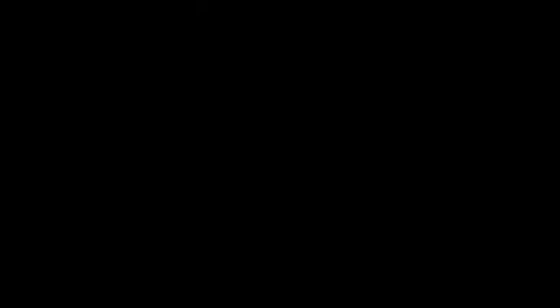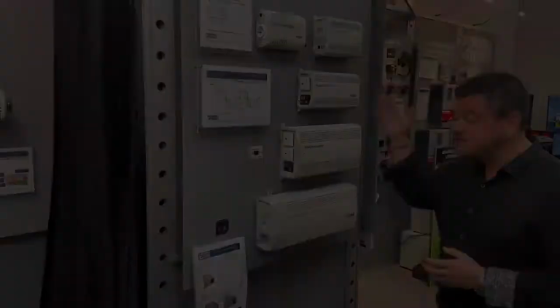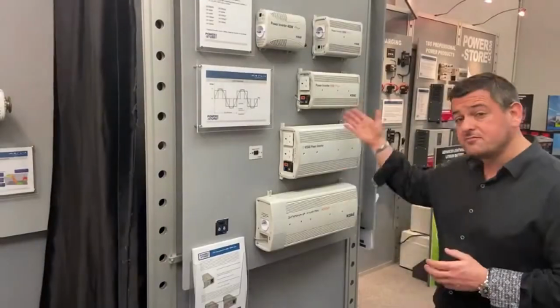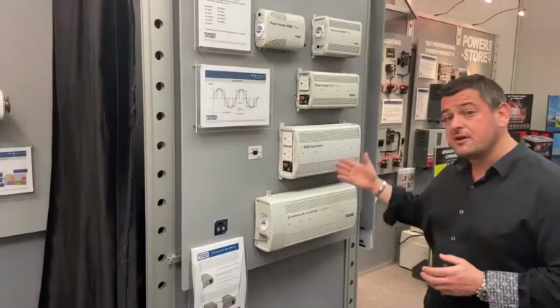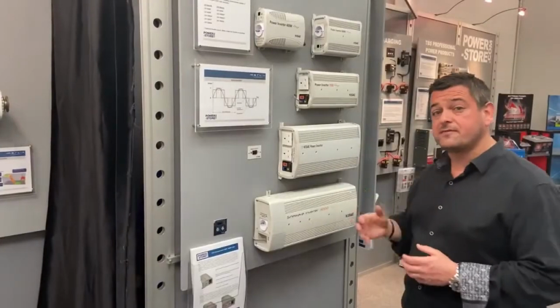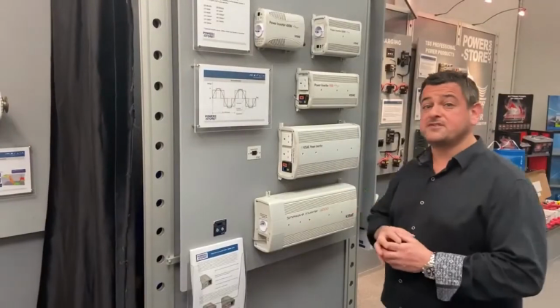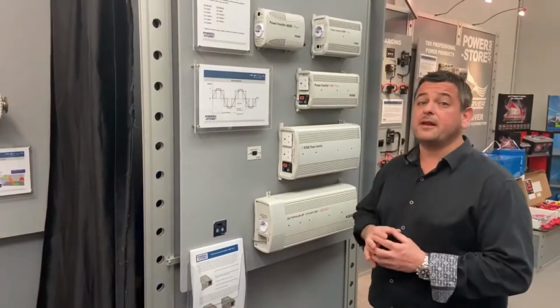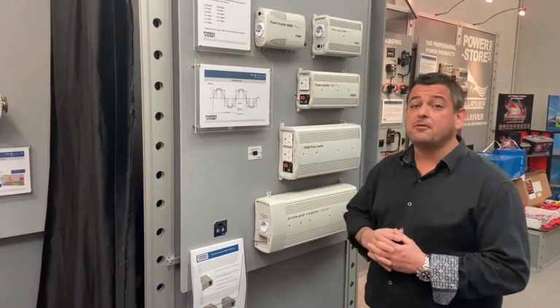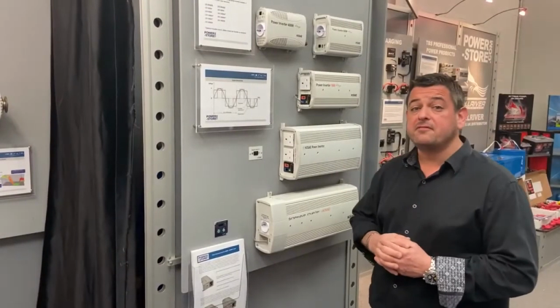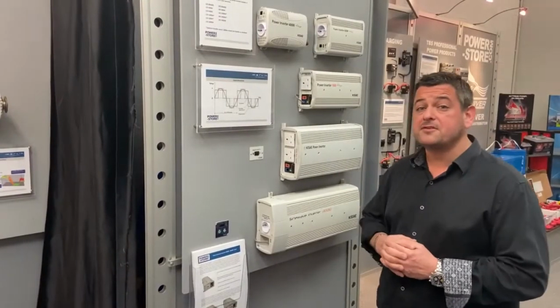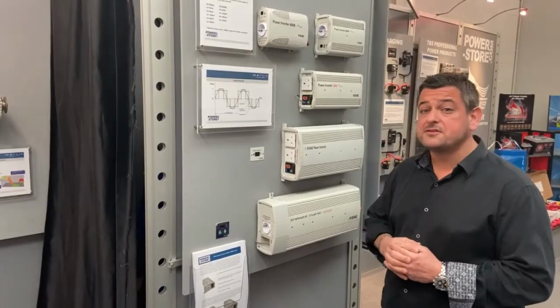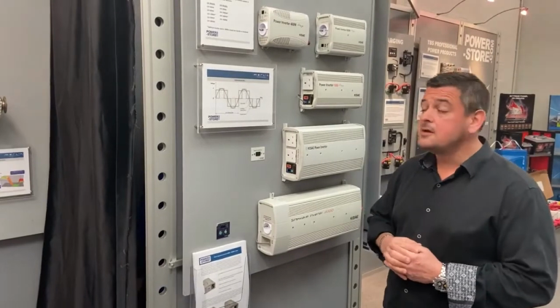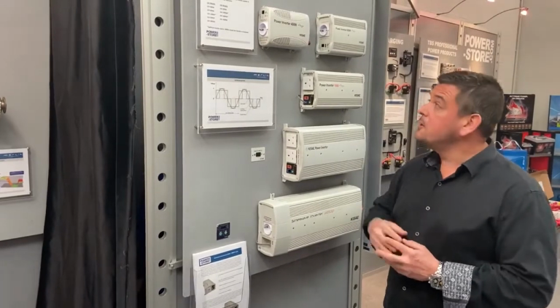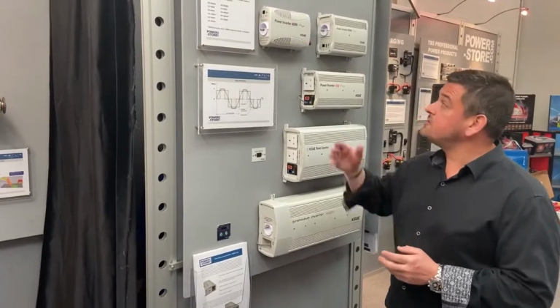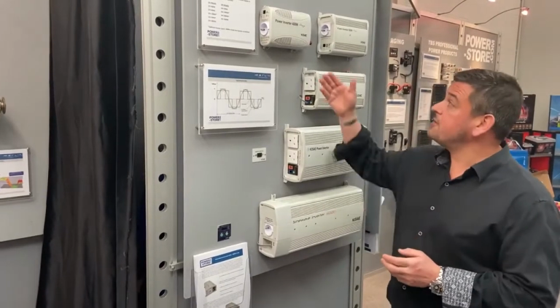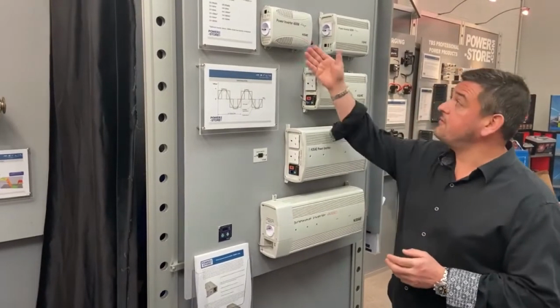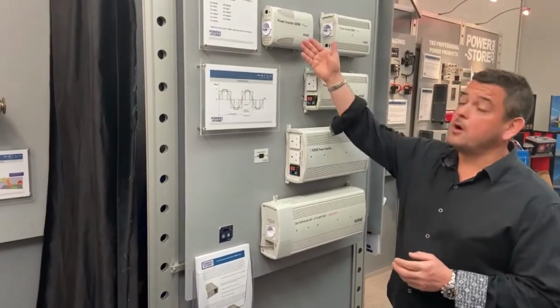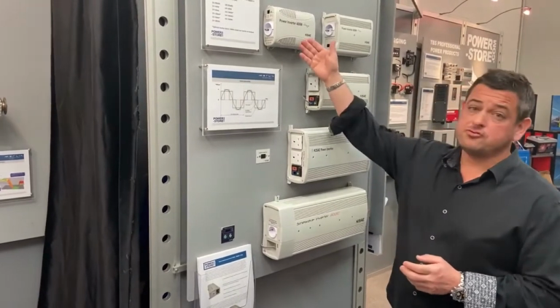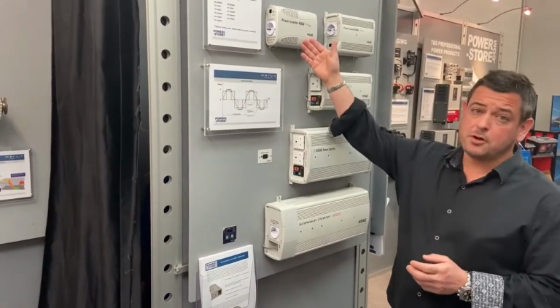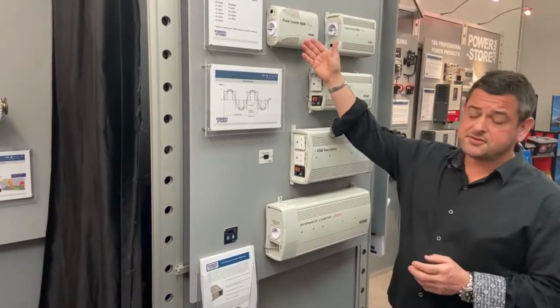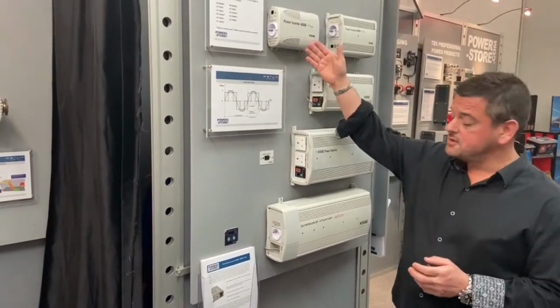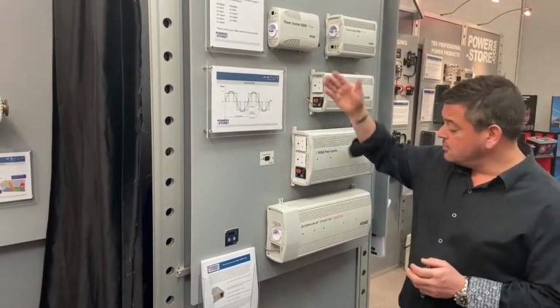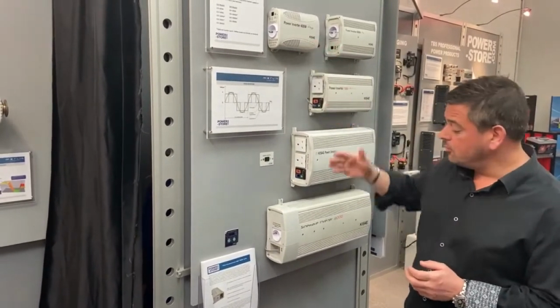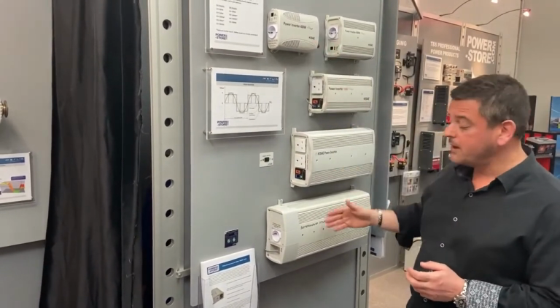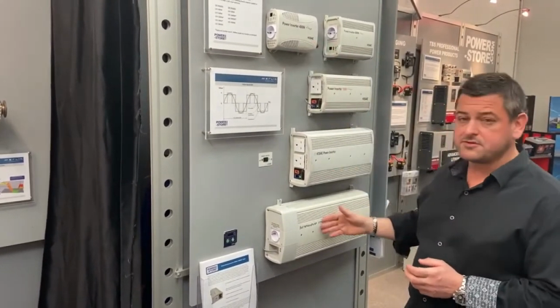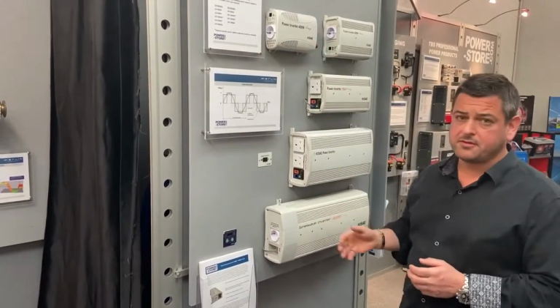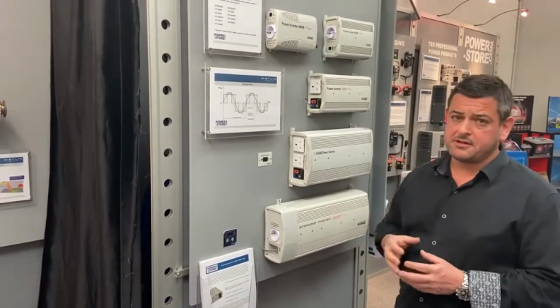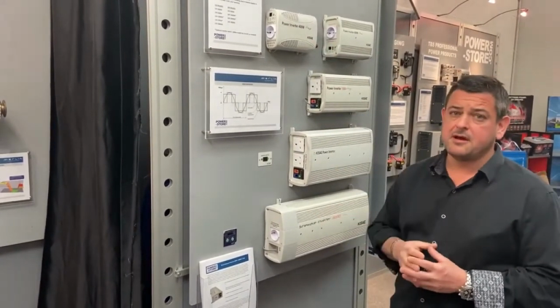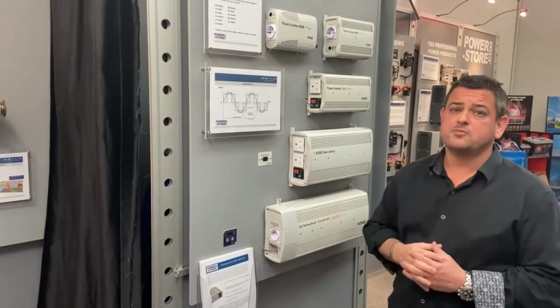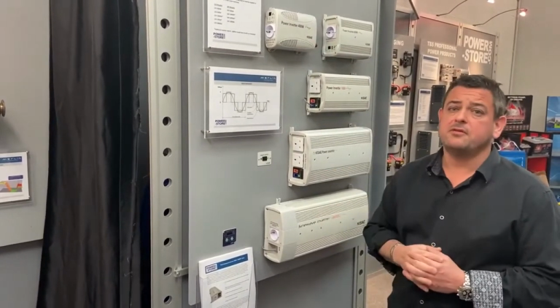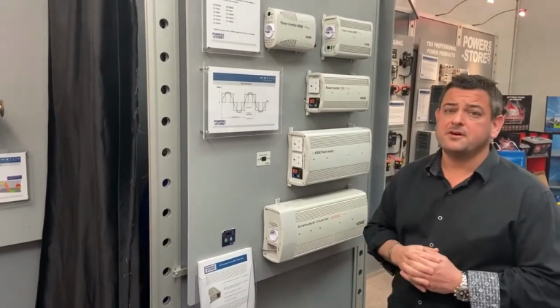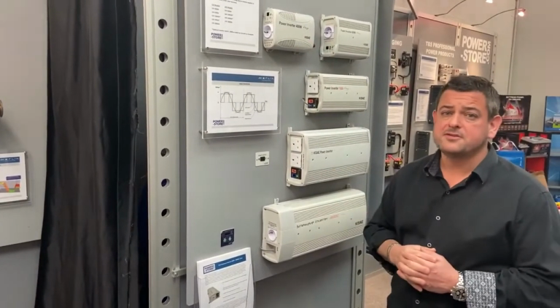This is the range of our standalone inverters. We start at 400 watts all the way up to a 3,000 watt inverter.